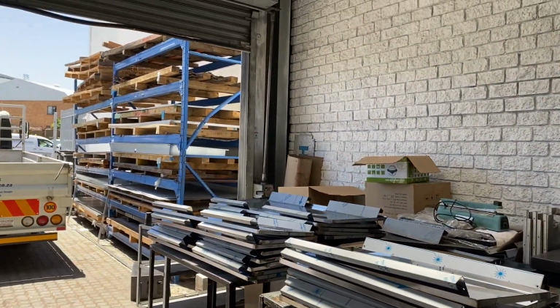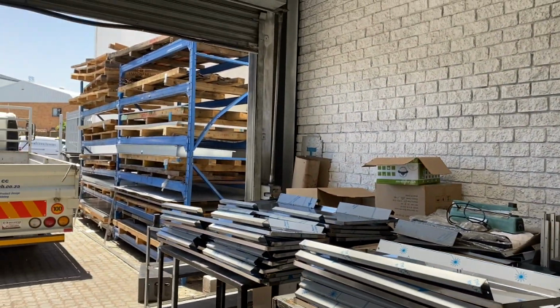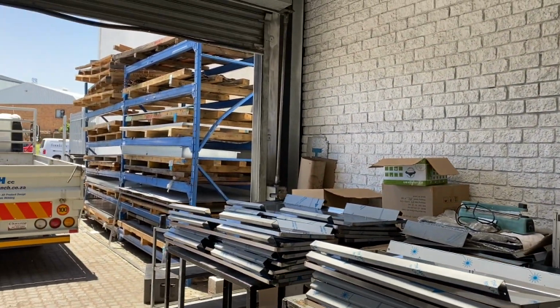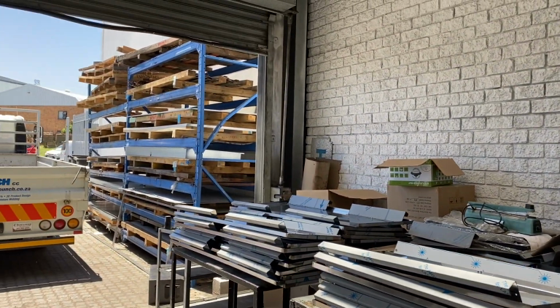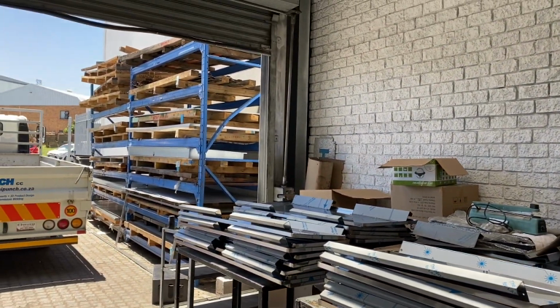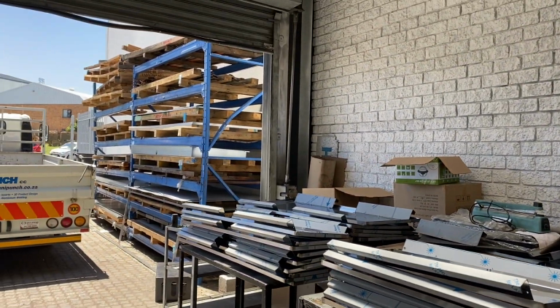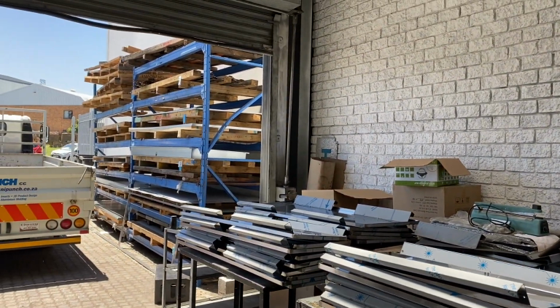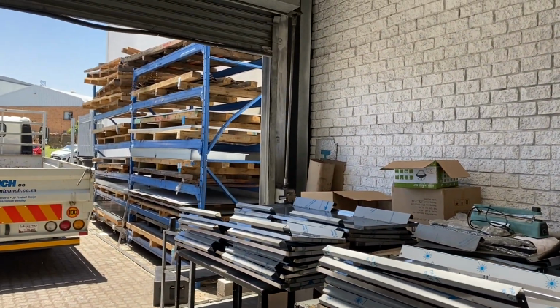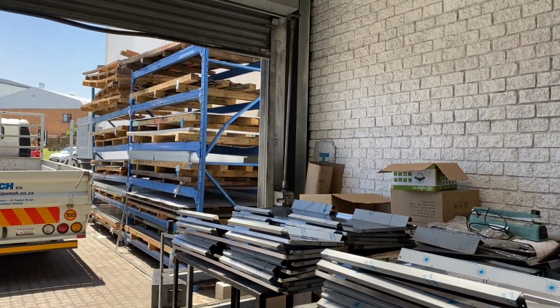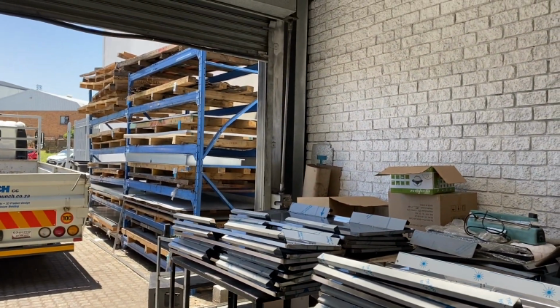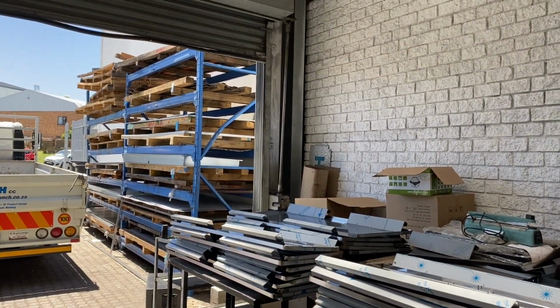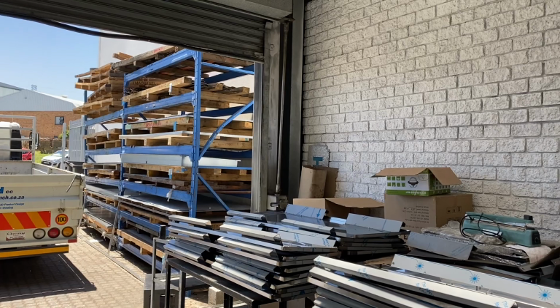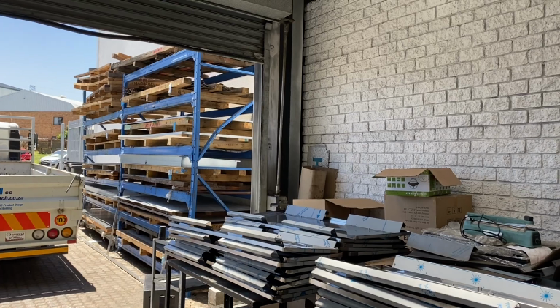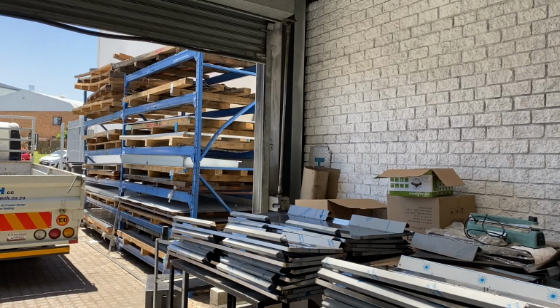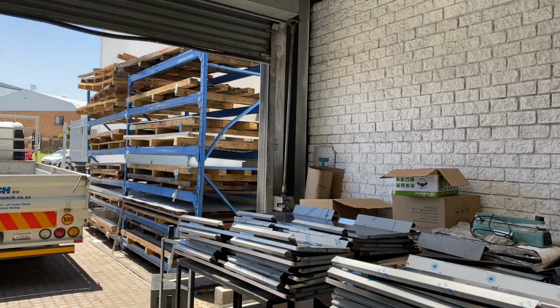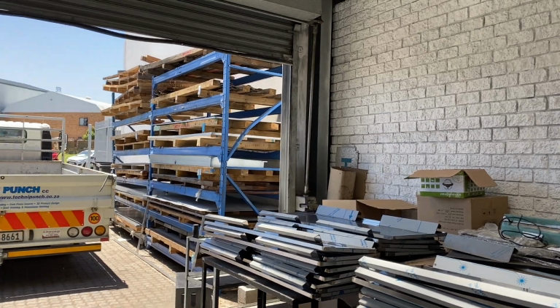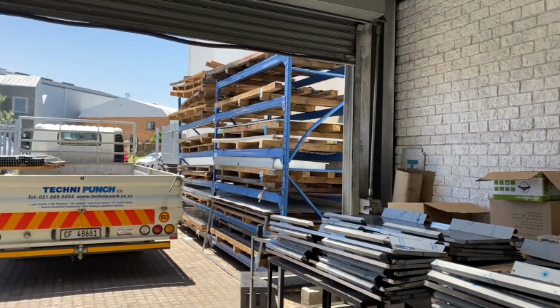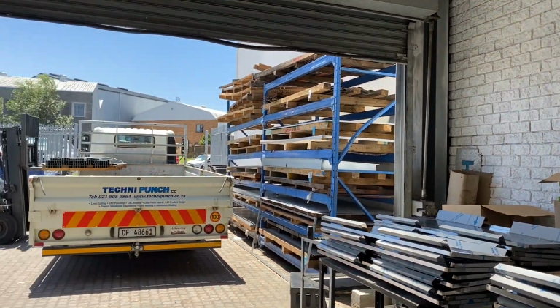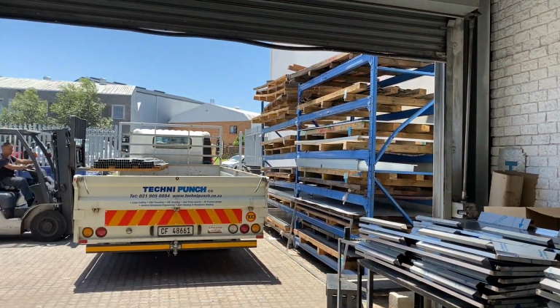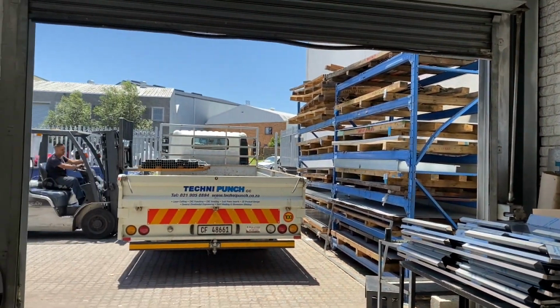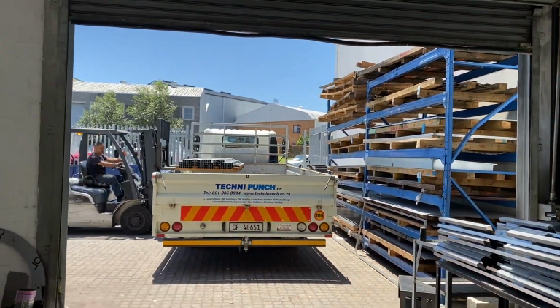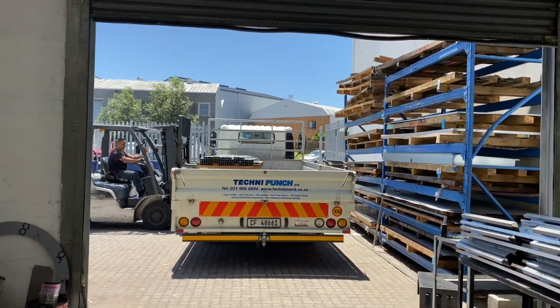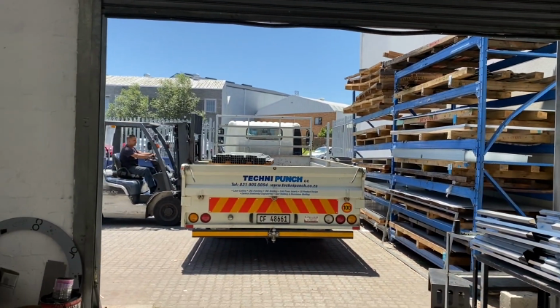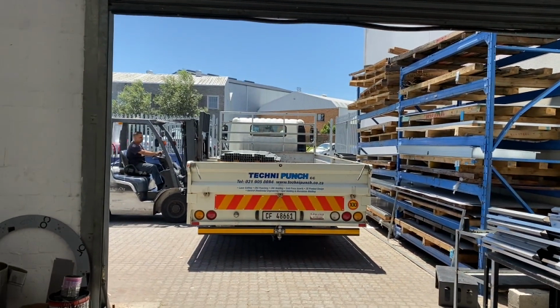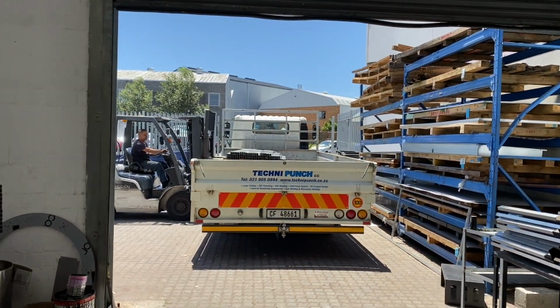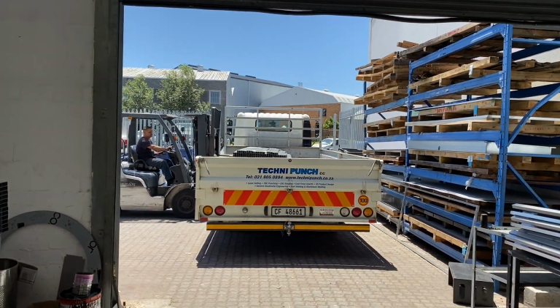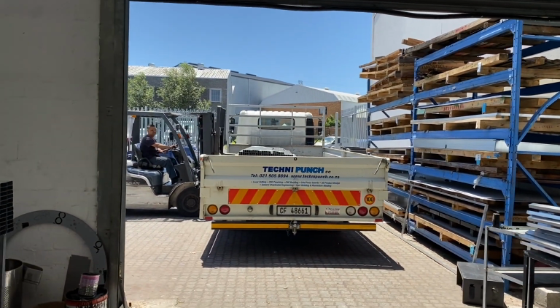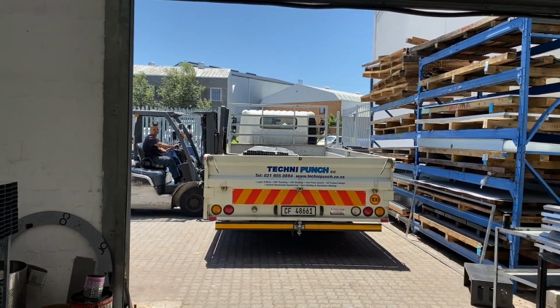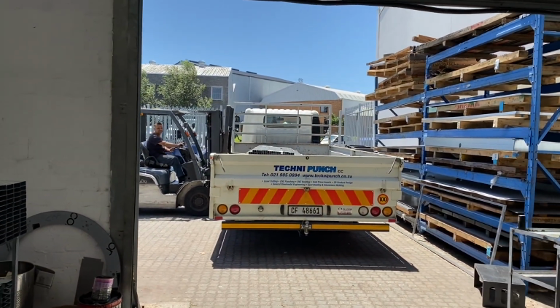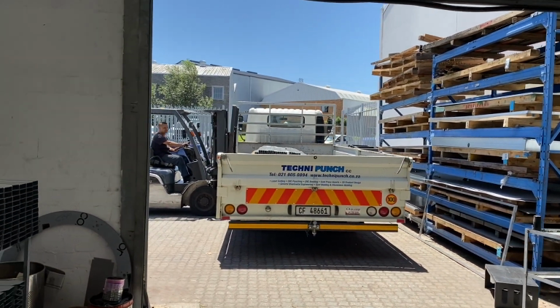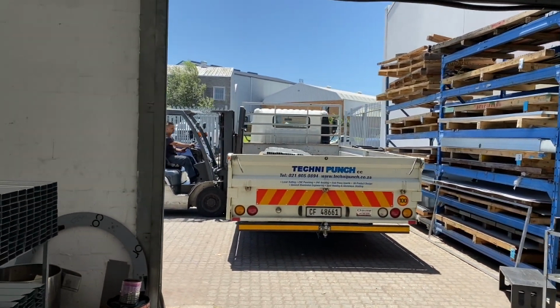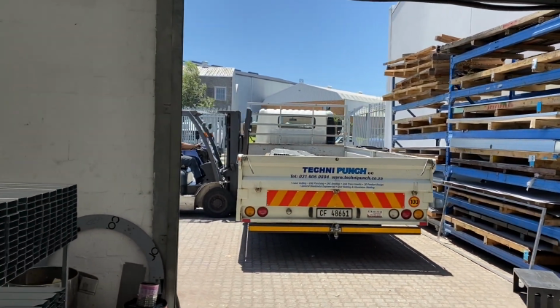General dispatch is done from here. This is one of our 4-ton trucks doing deliveries.